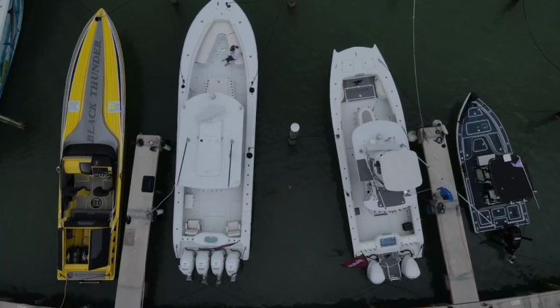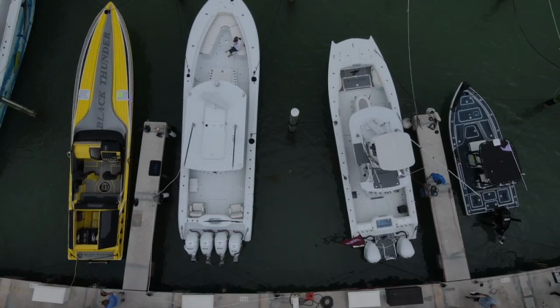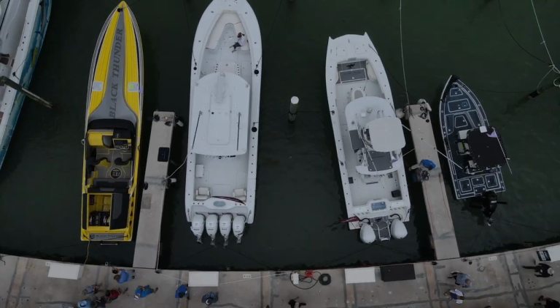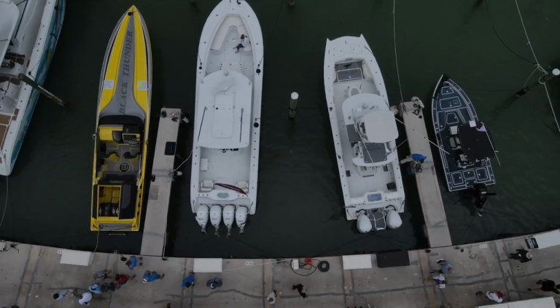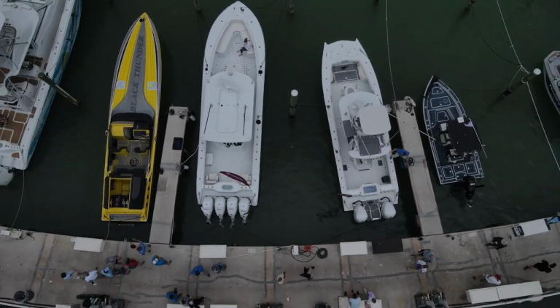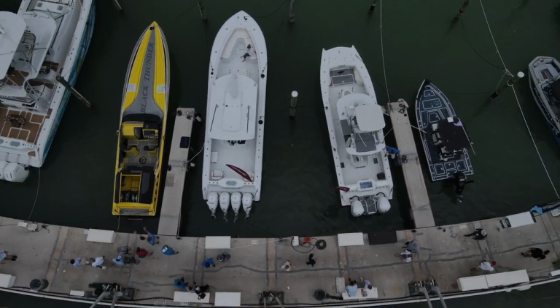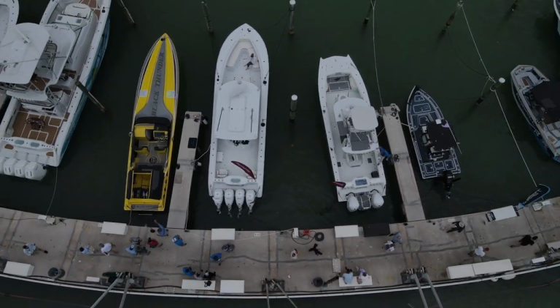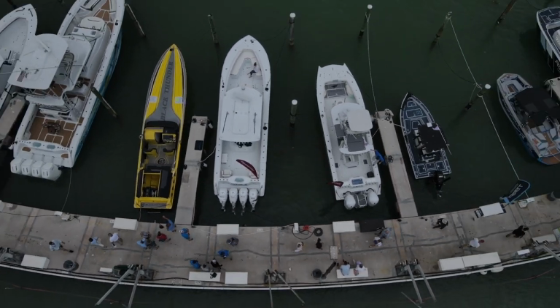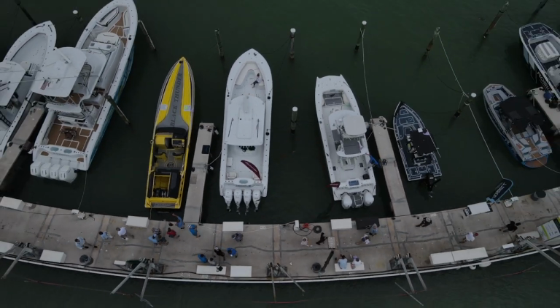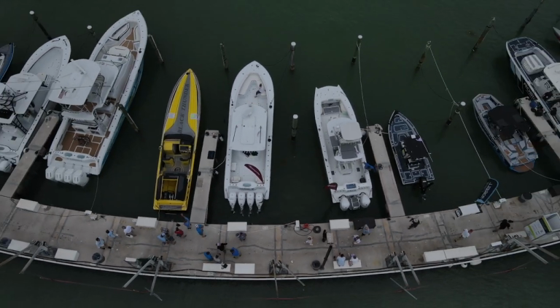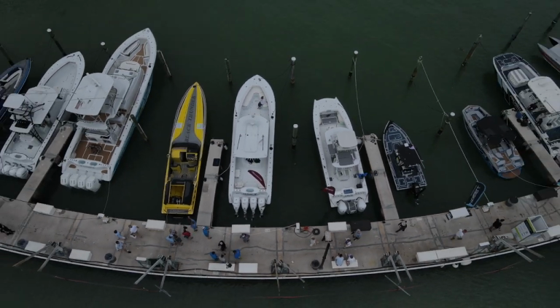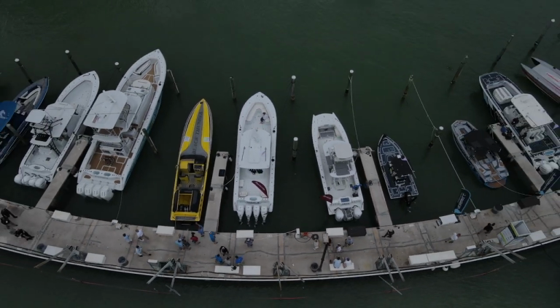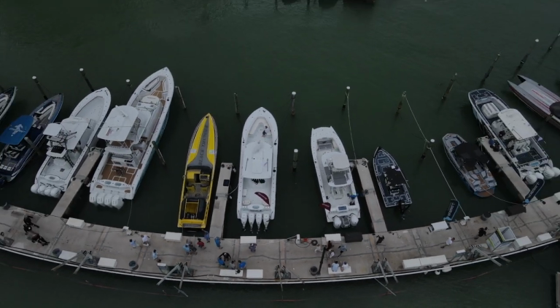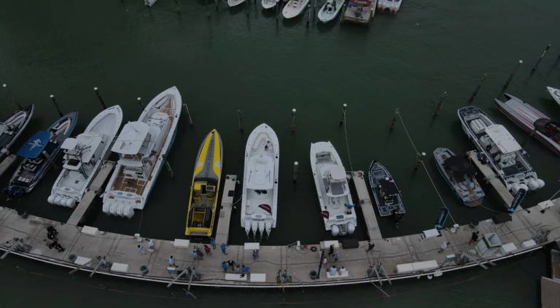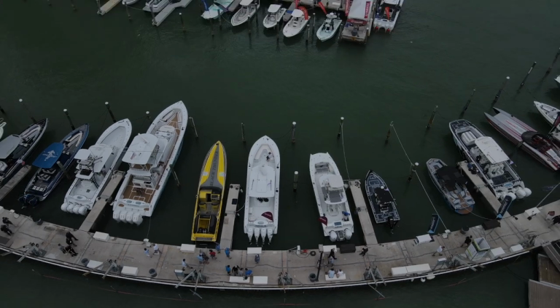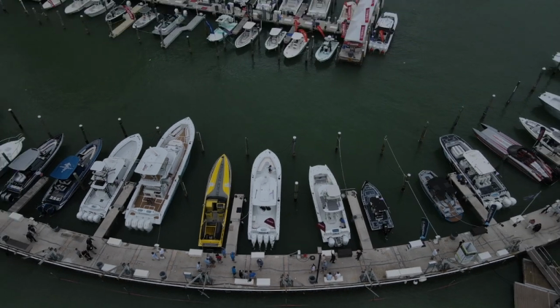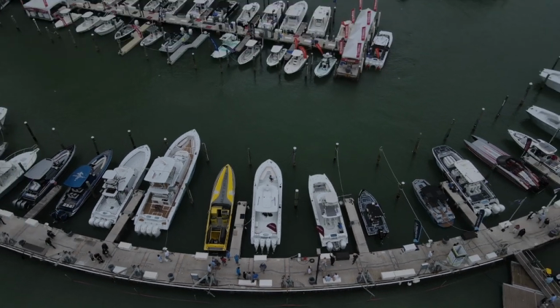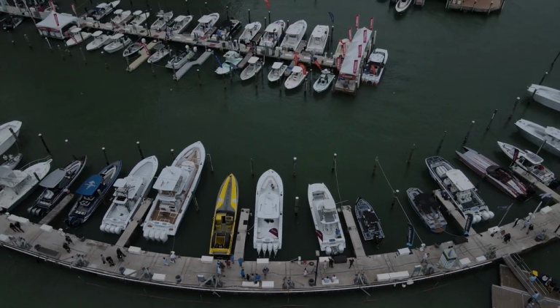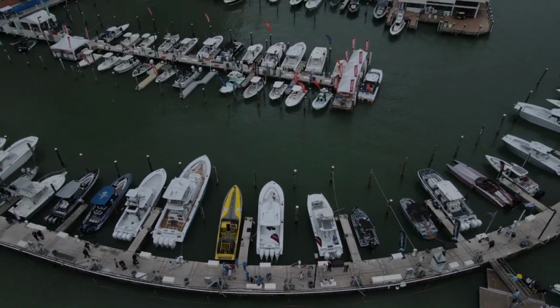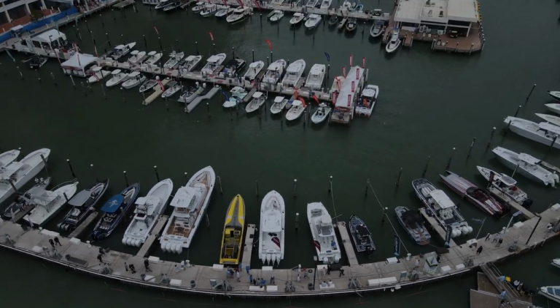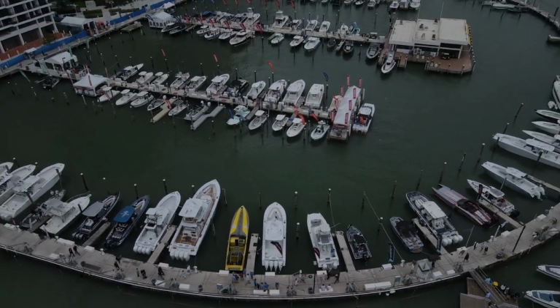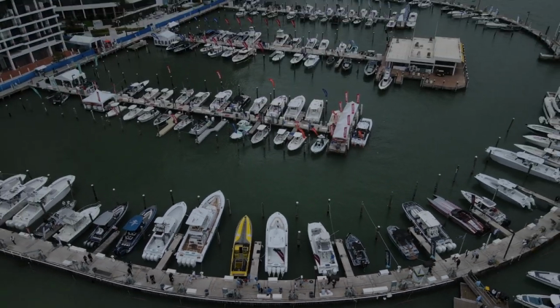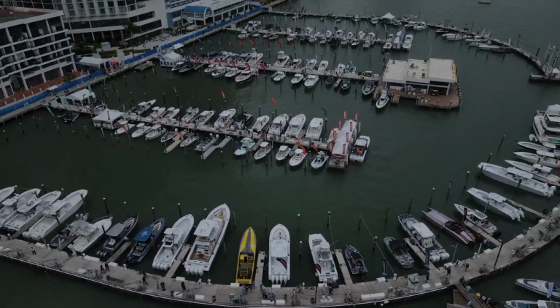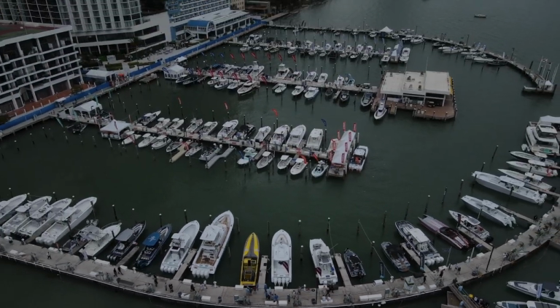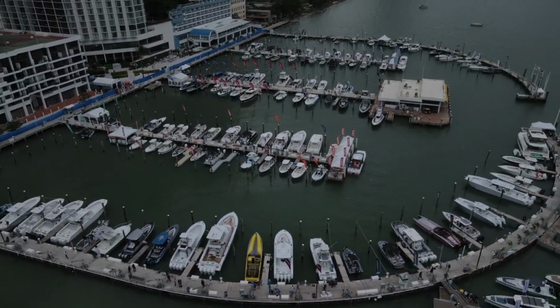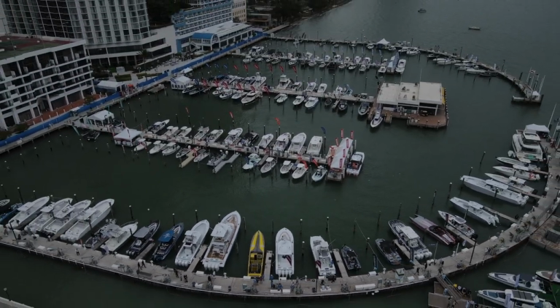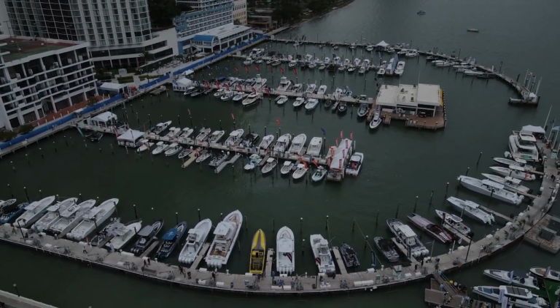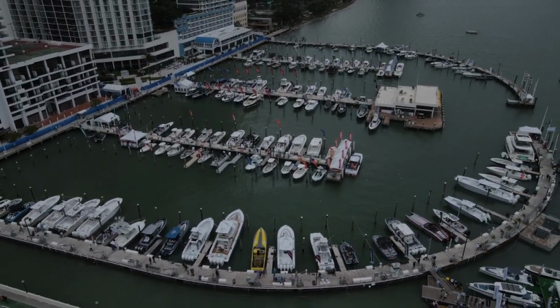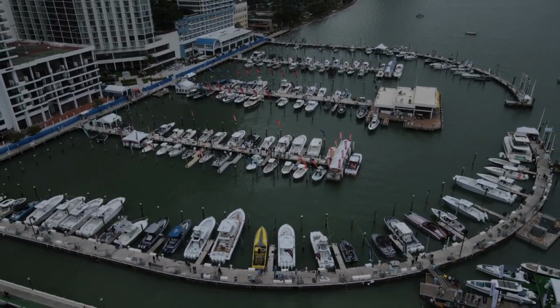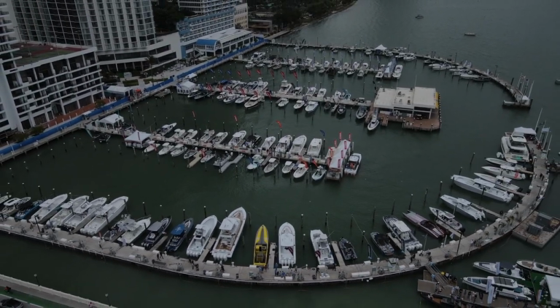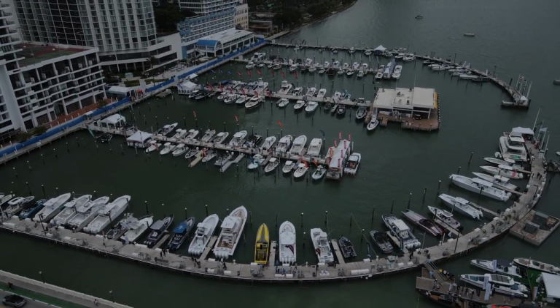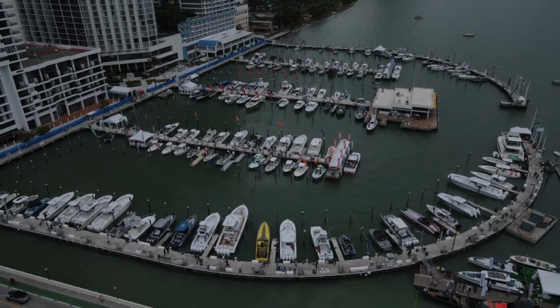So if you want to check out this boat and many more at the show, come on down — CIO Marina, Miami Boat Show 2022. And ask for Raymarine.